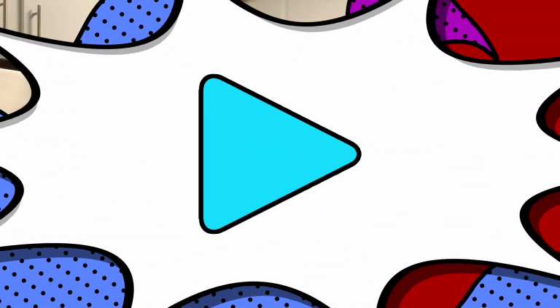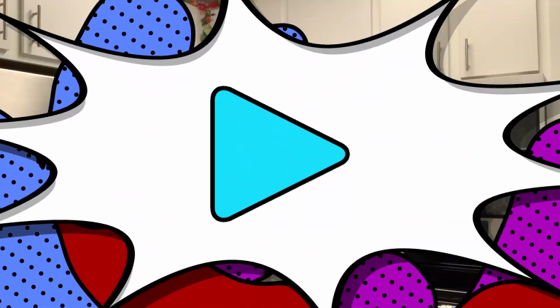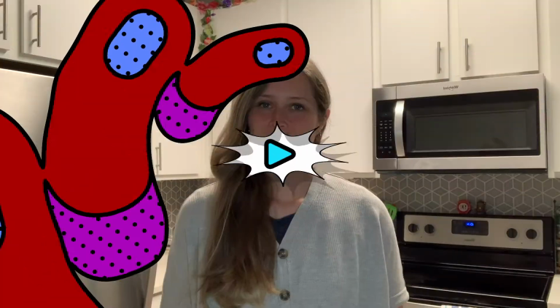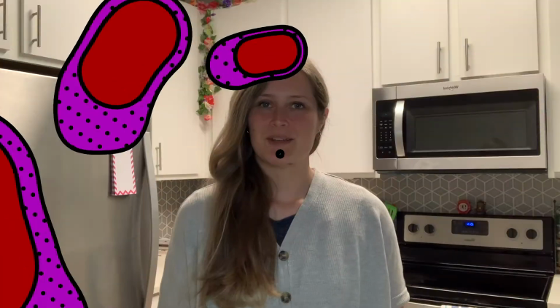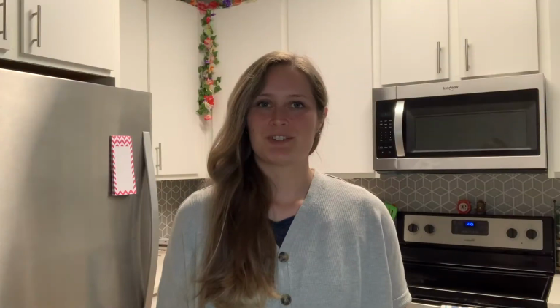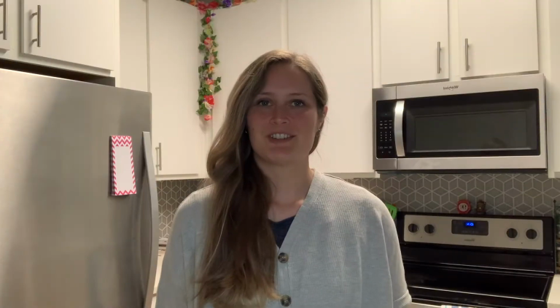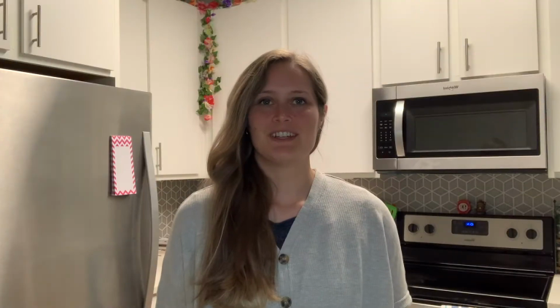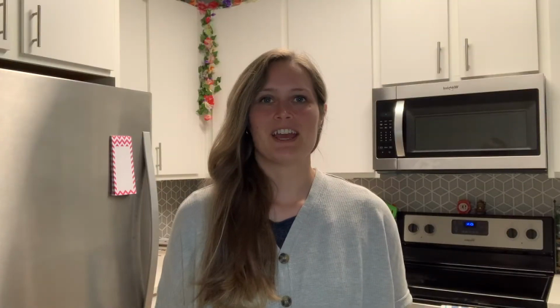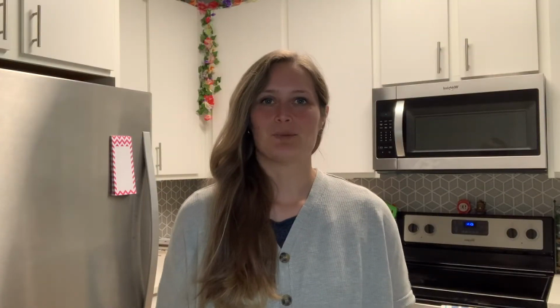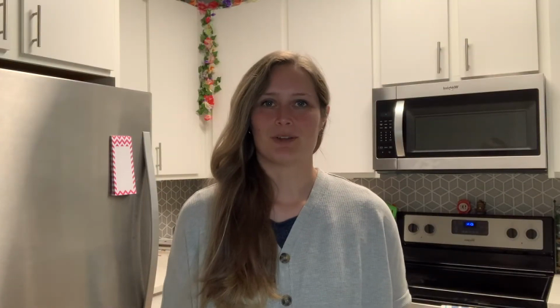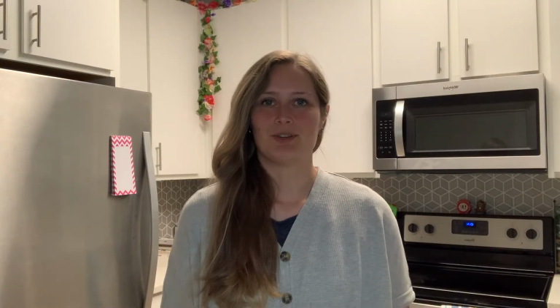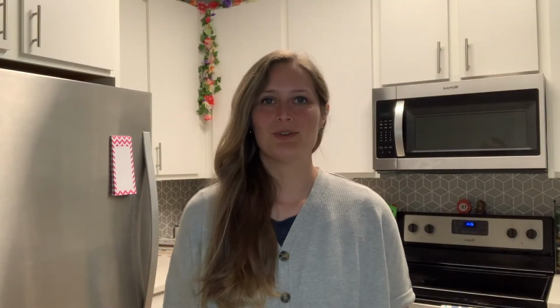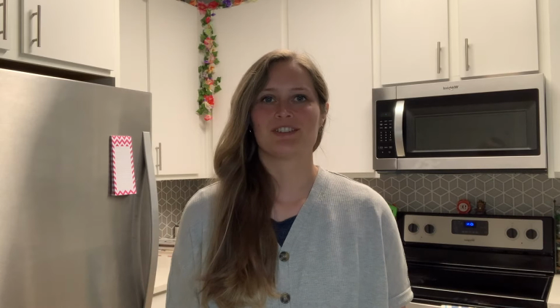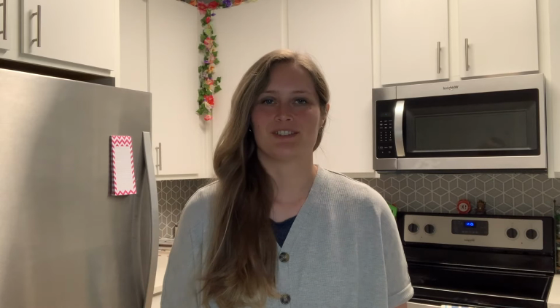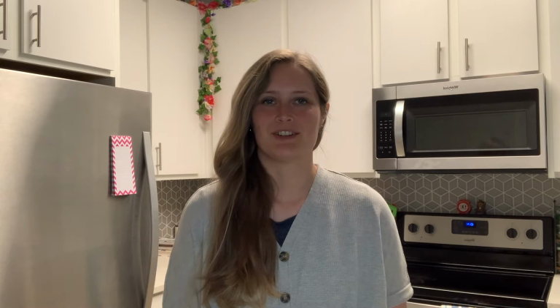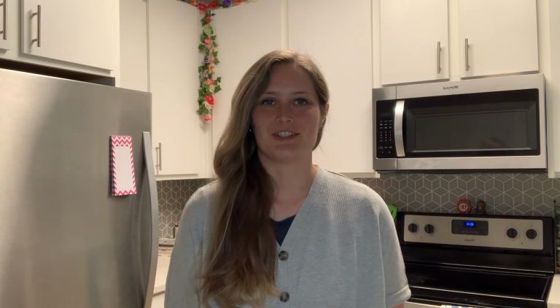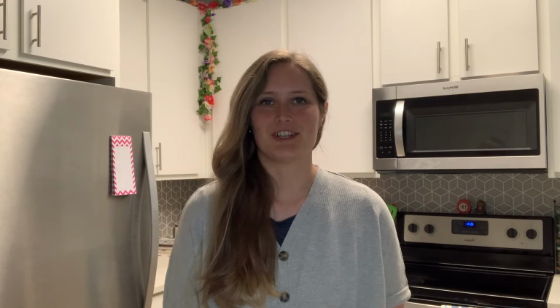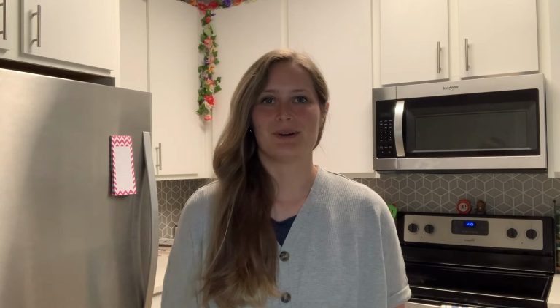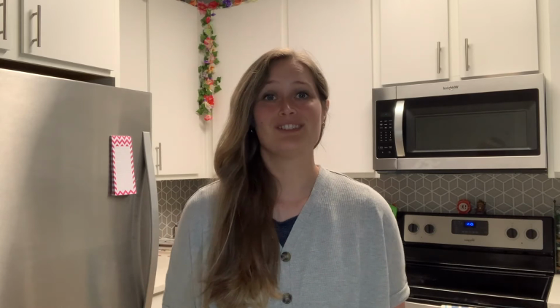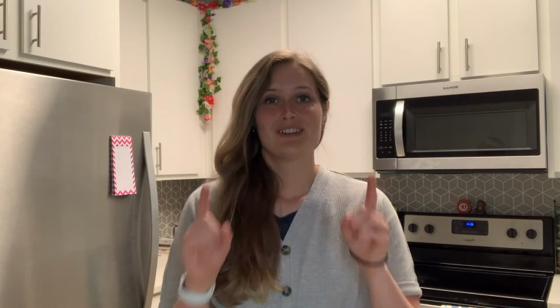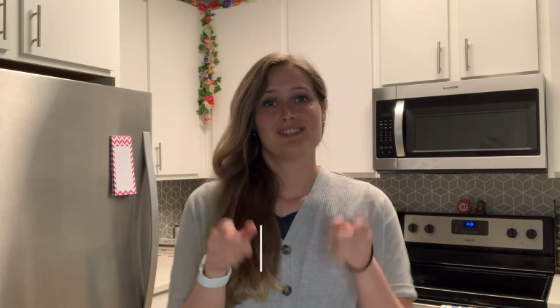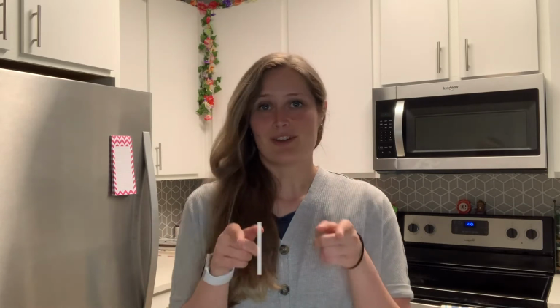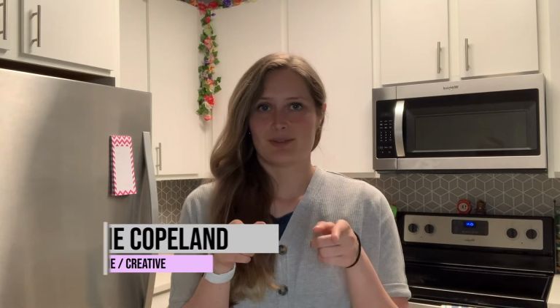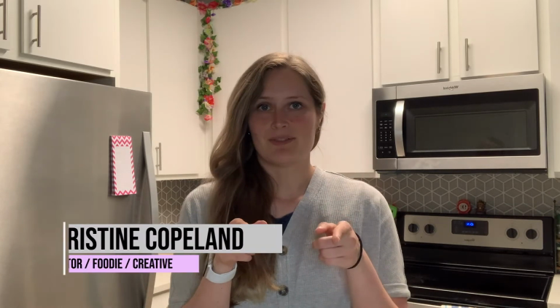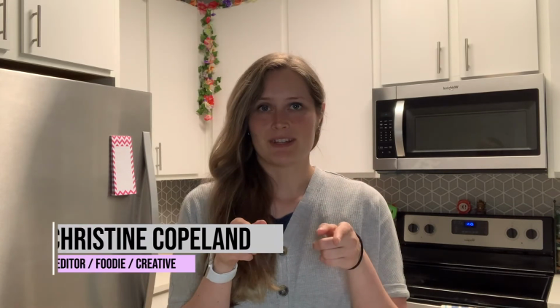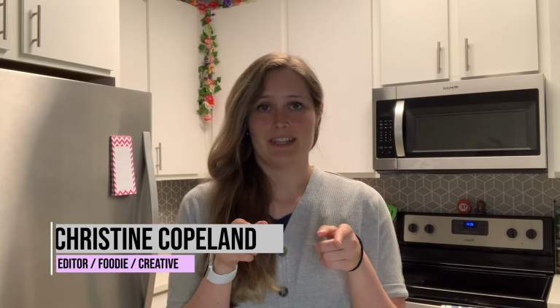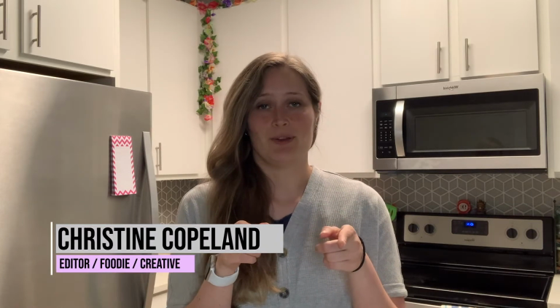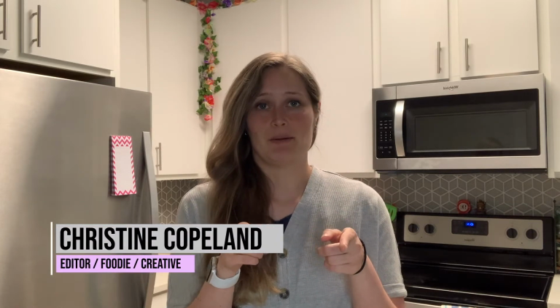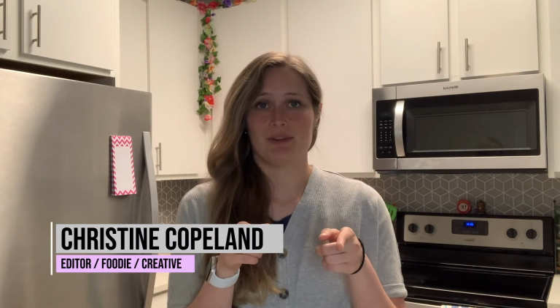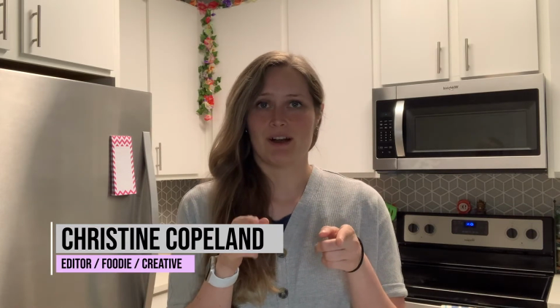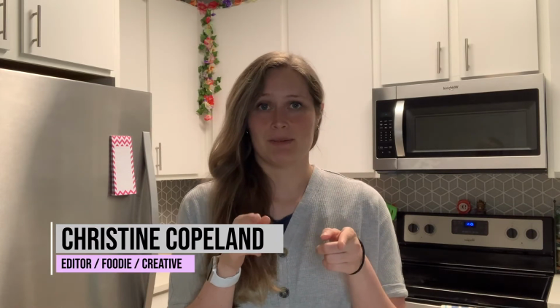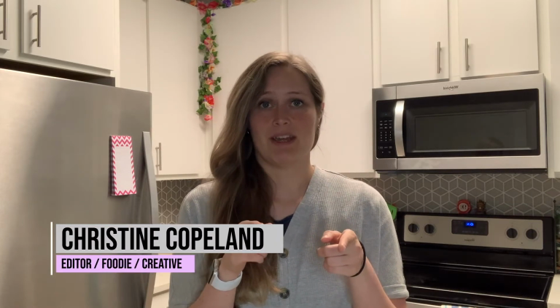Hi, my name is Christine and welcome to Christine's Culinary Quest. Shout out to my friend Lindley who came up with the awesome name.